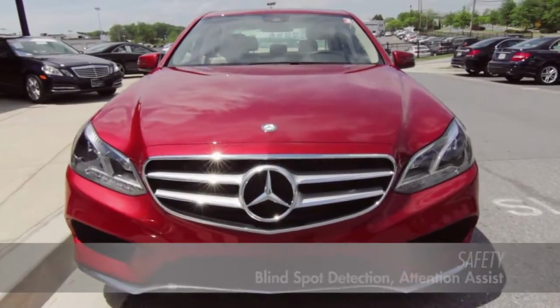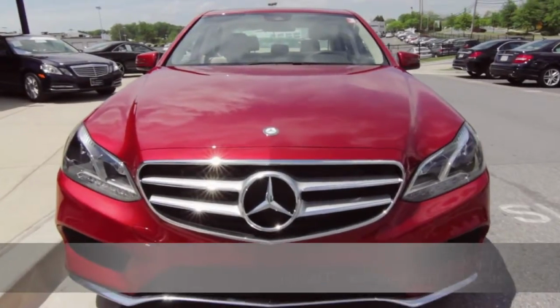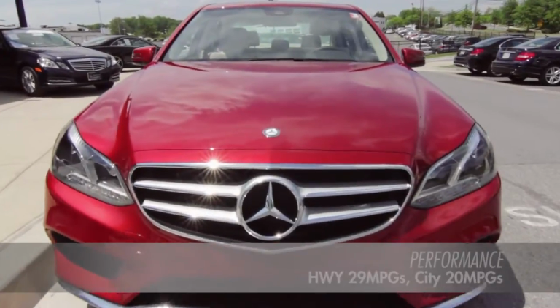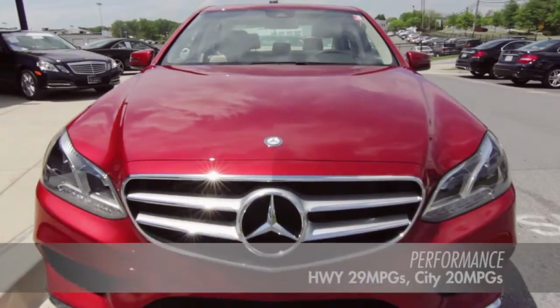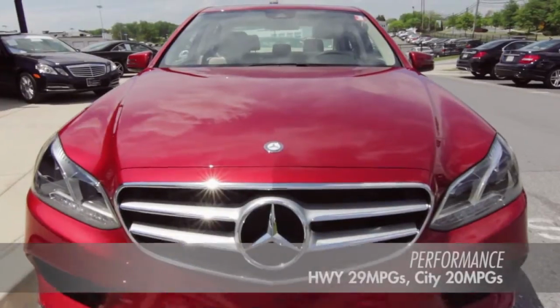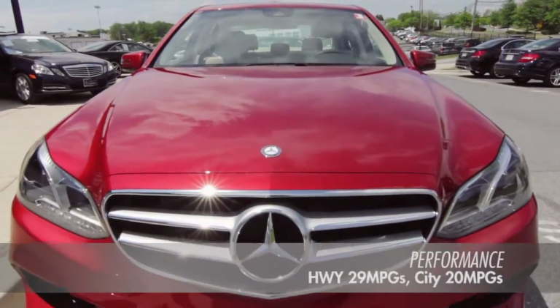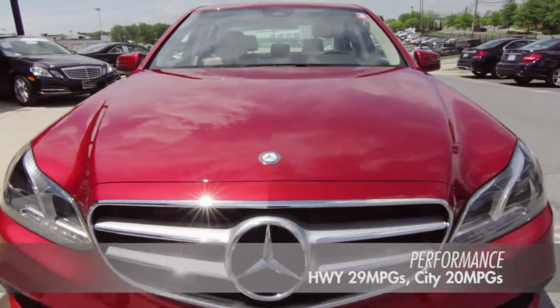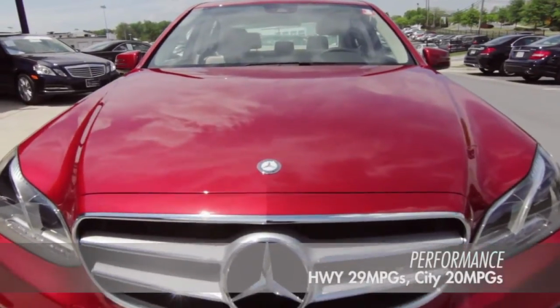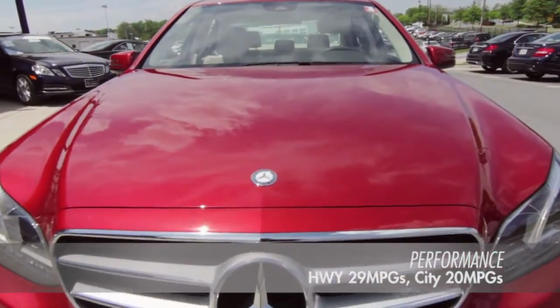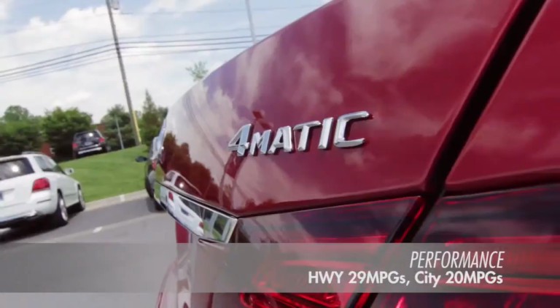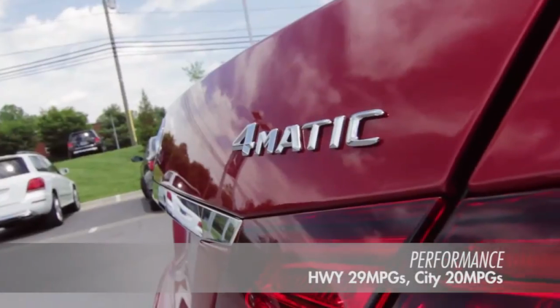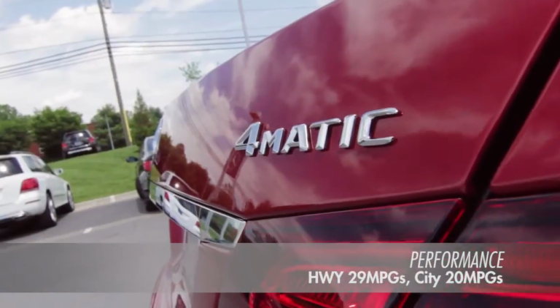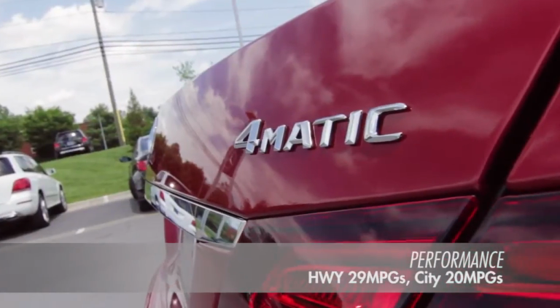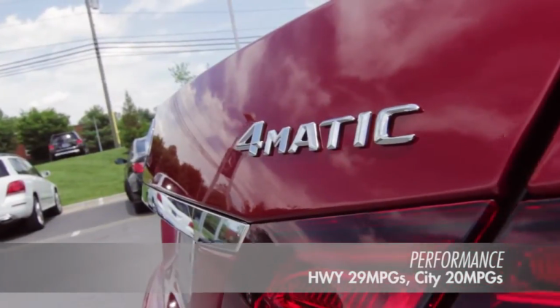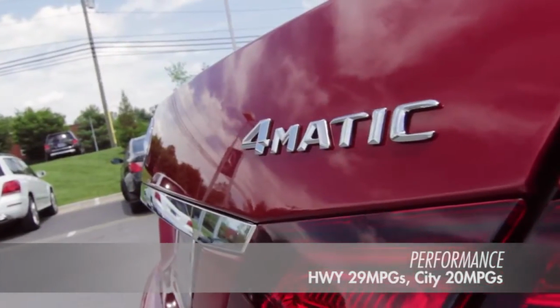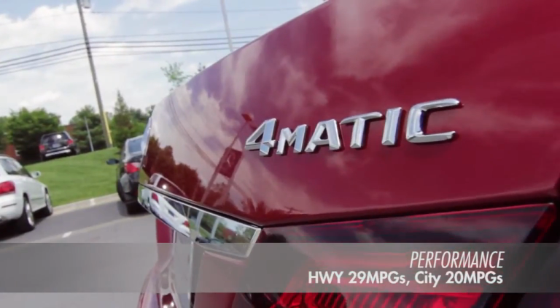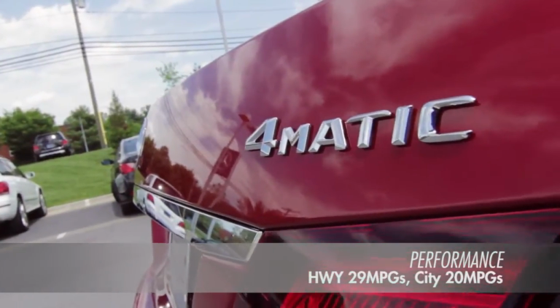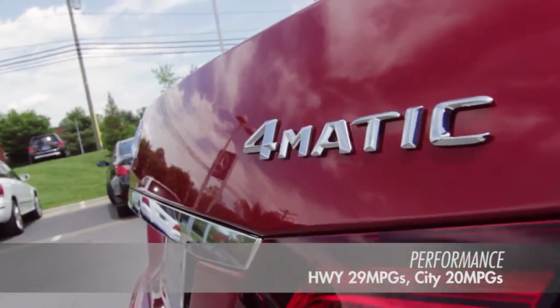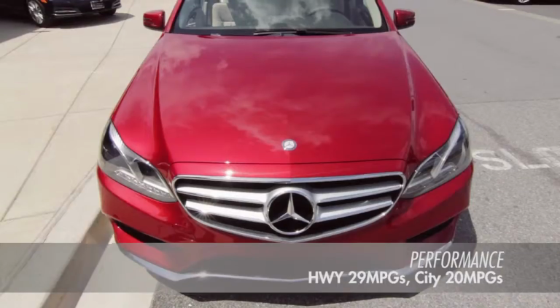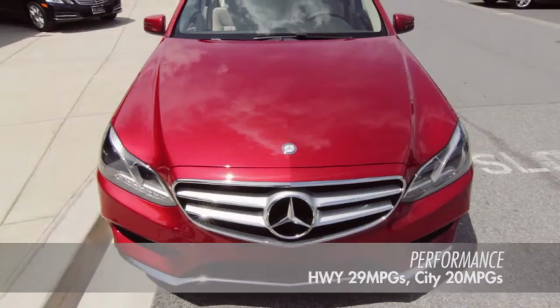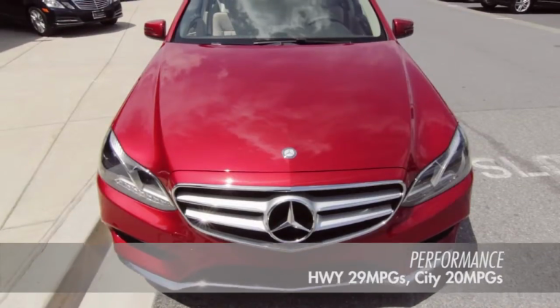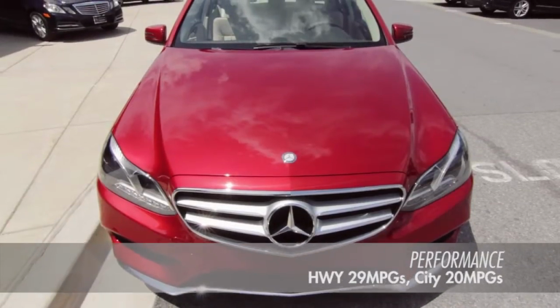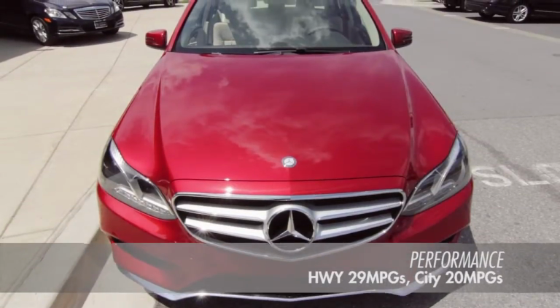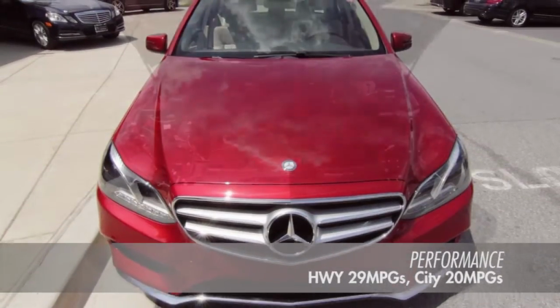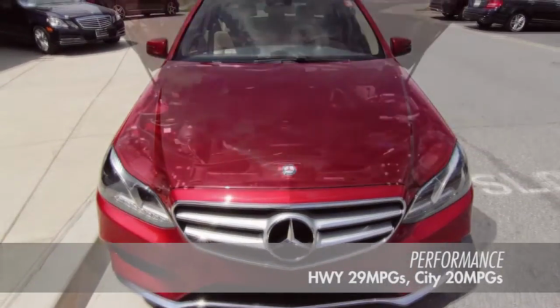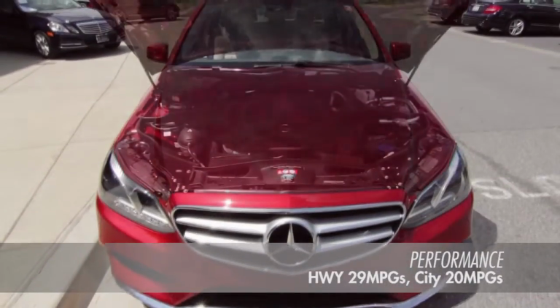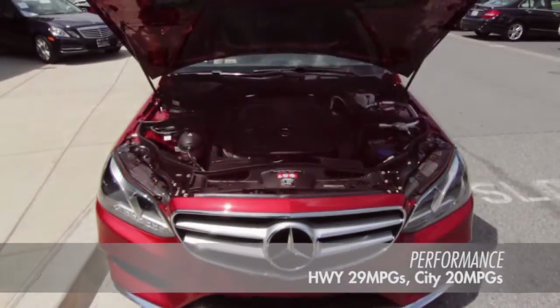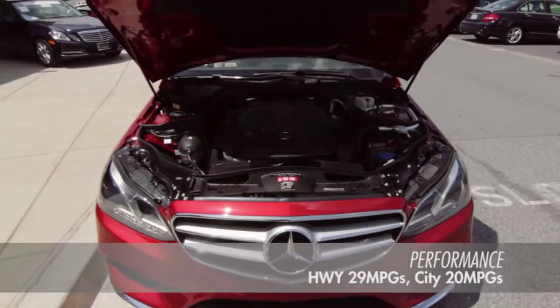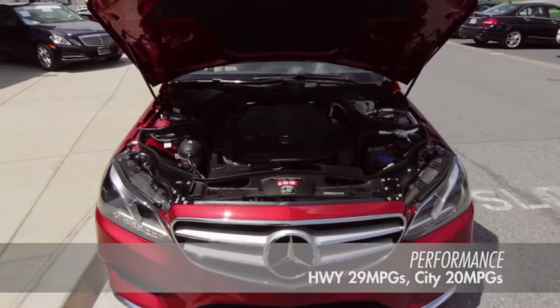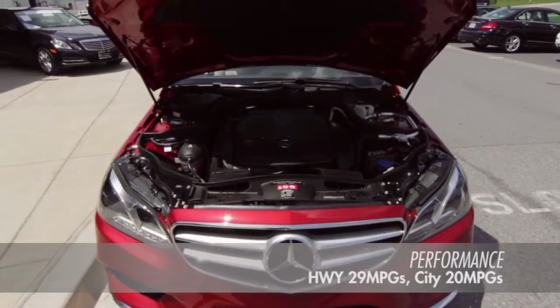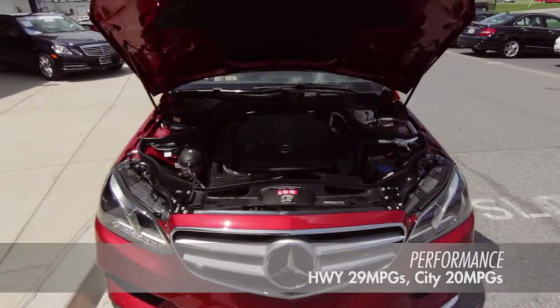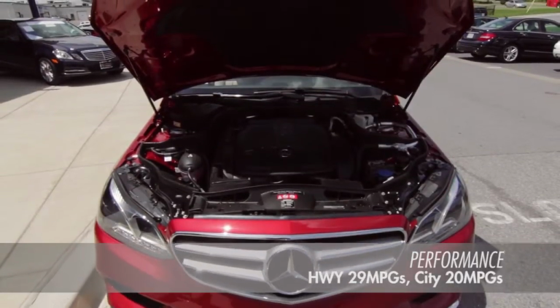Eco Start-Stop, 7-speed automatic transmission, and the many new efficient engine components guarantee minimal fuel use.